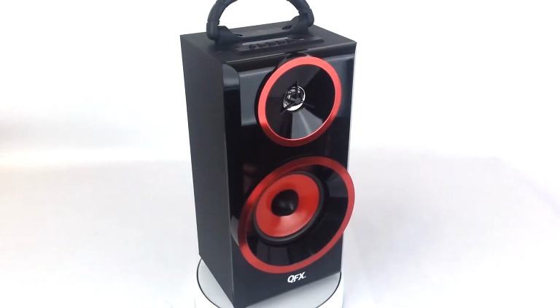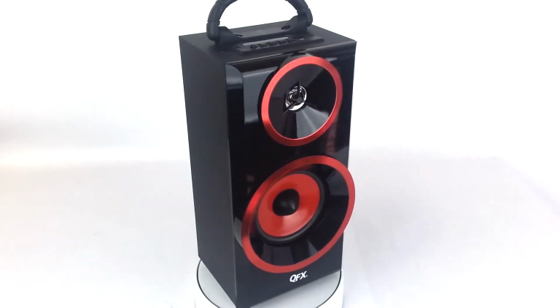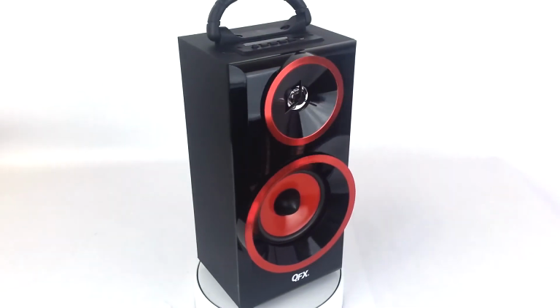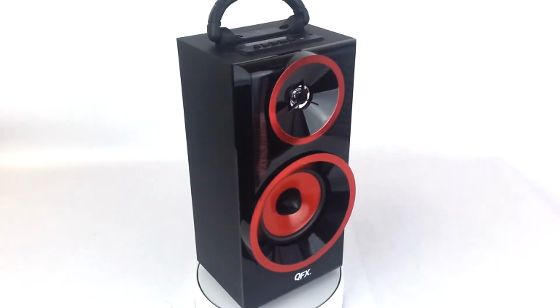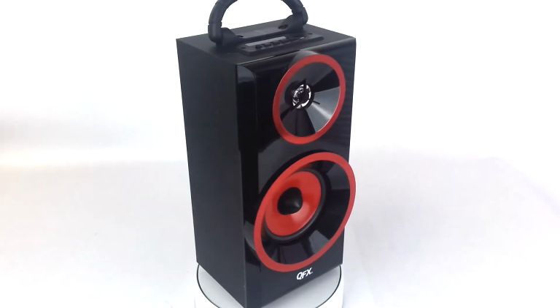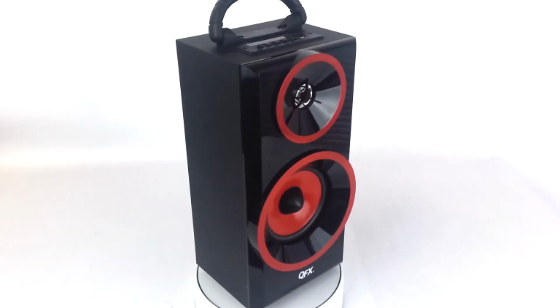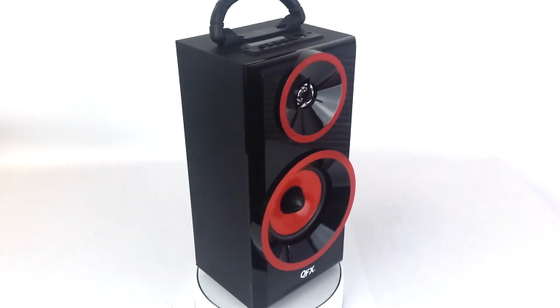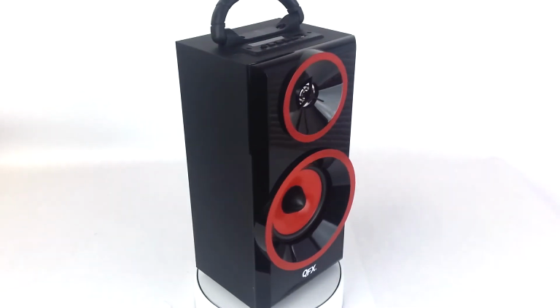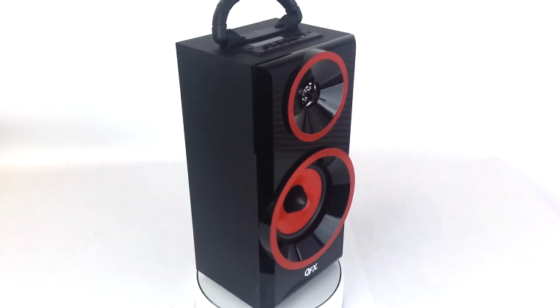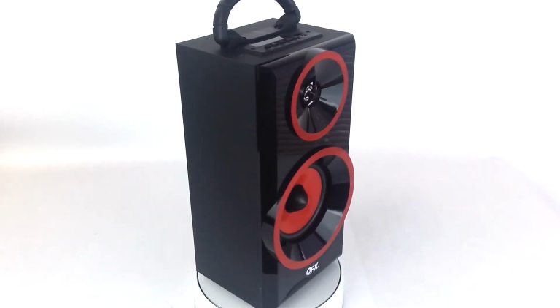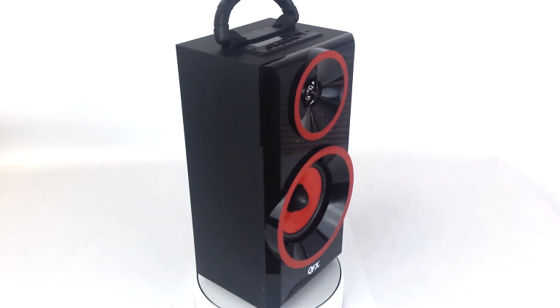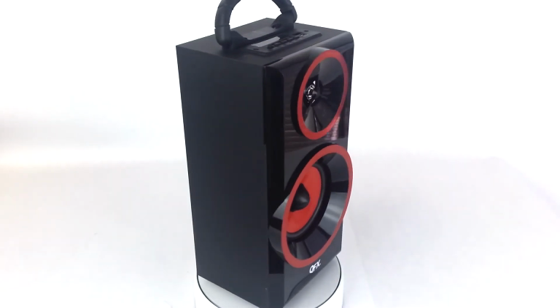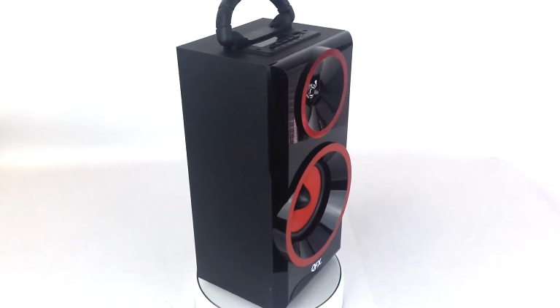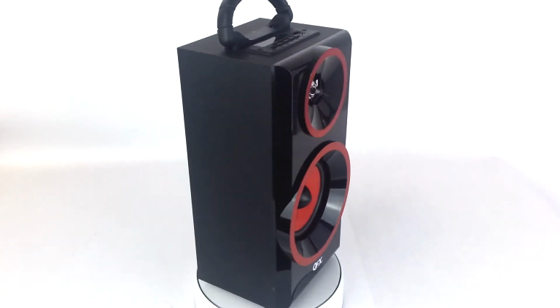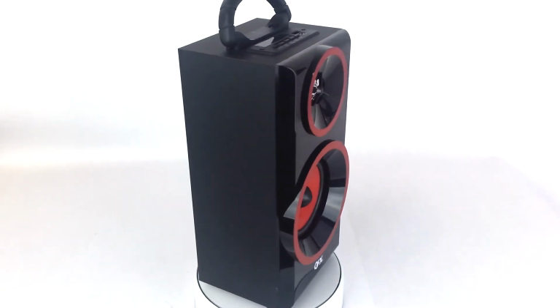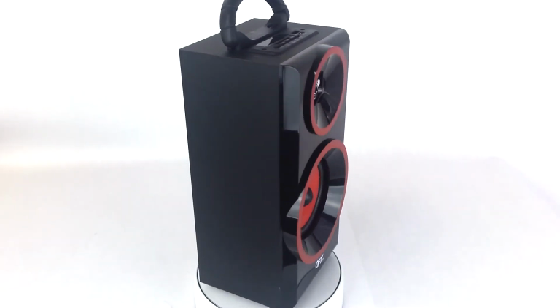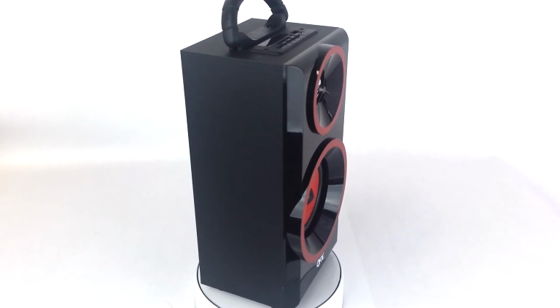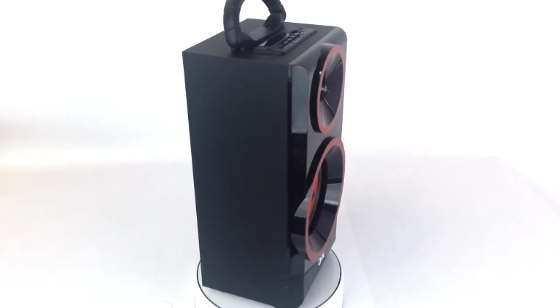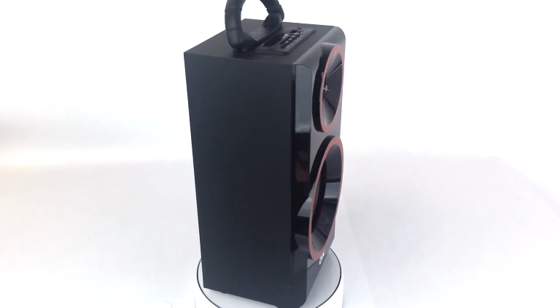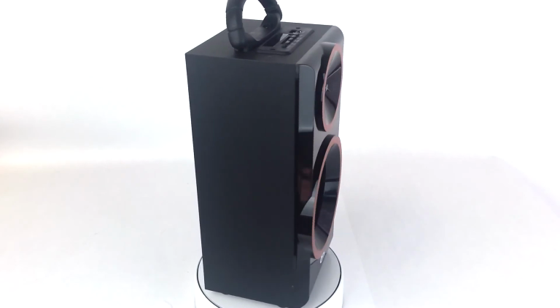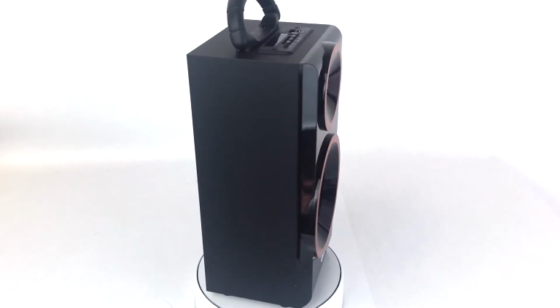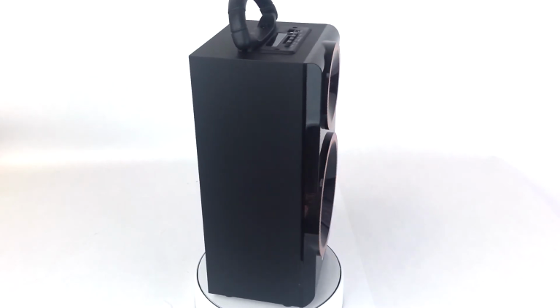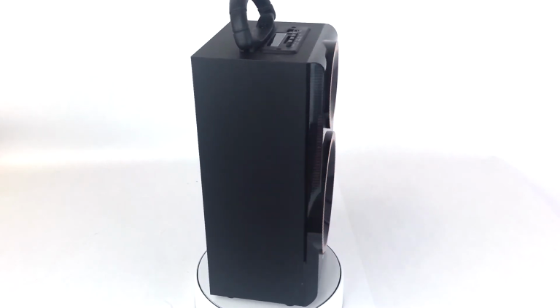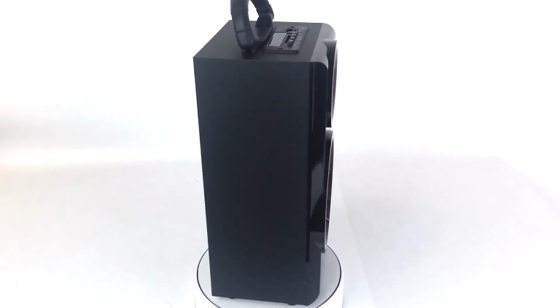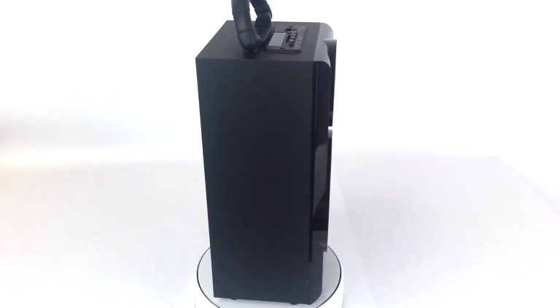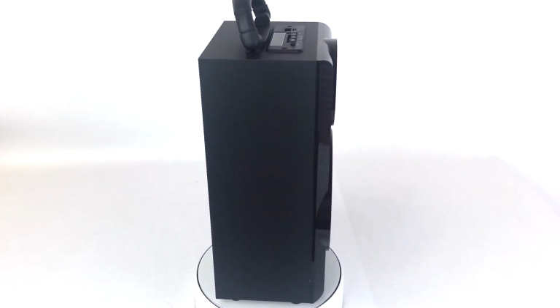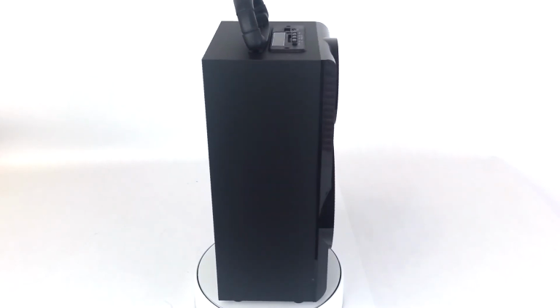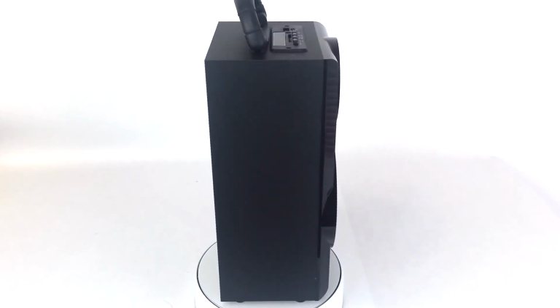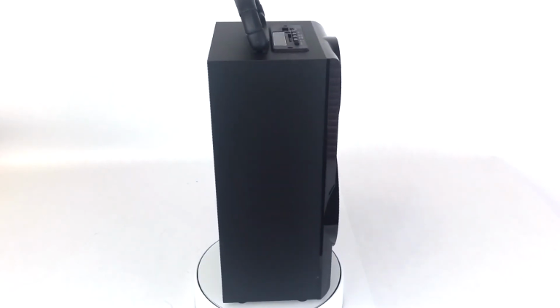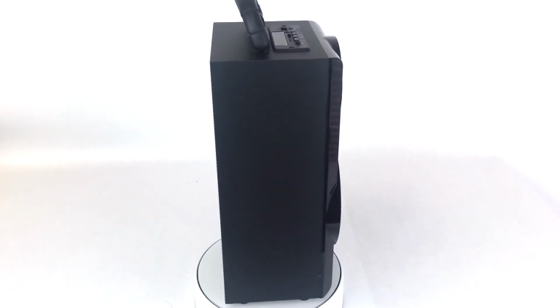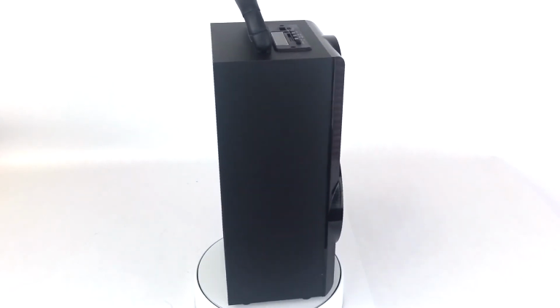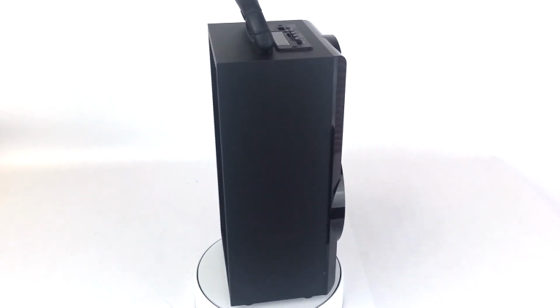Overall, the Multimedia Boombox by QFX provides an all-in-one music player that is both universal and stylish.